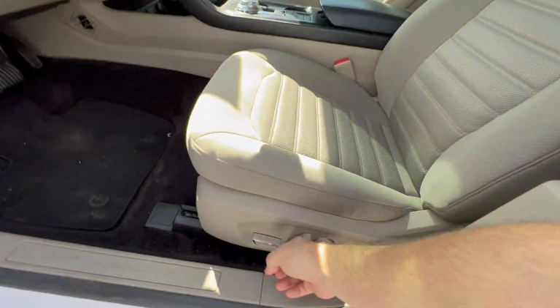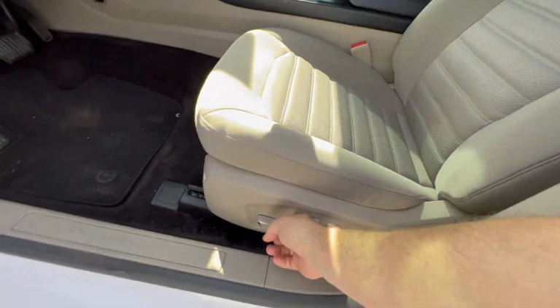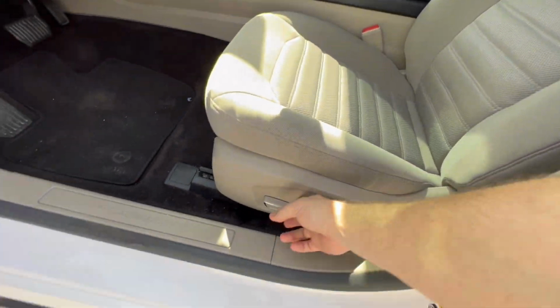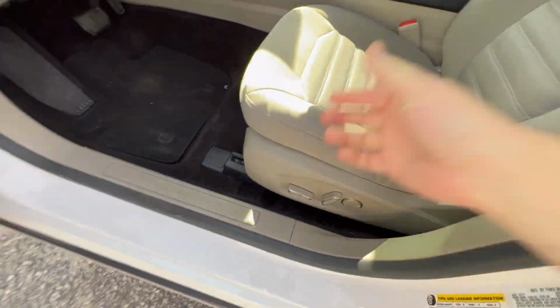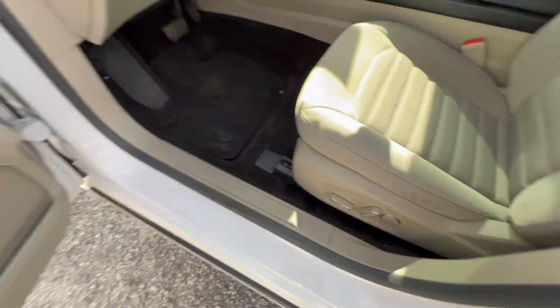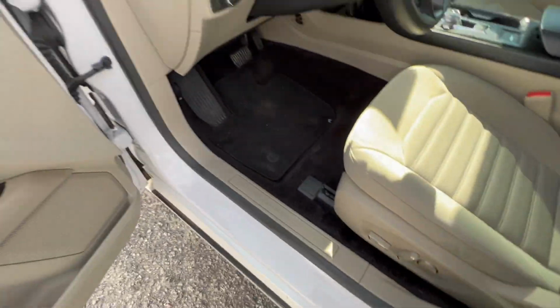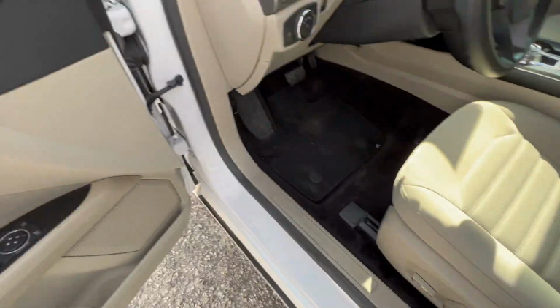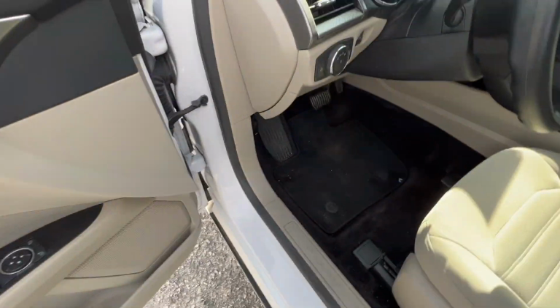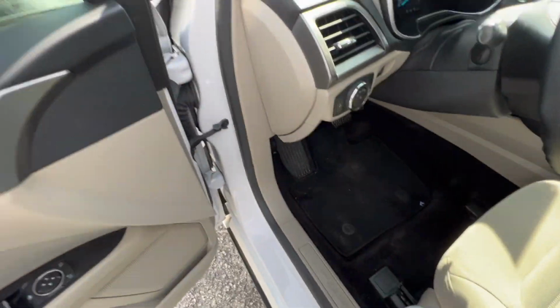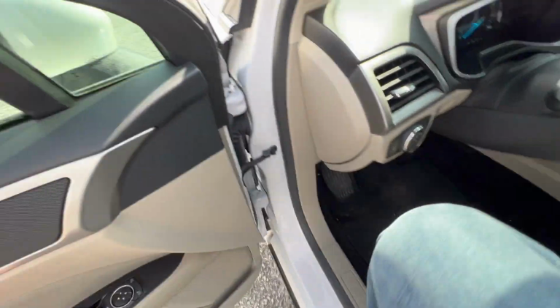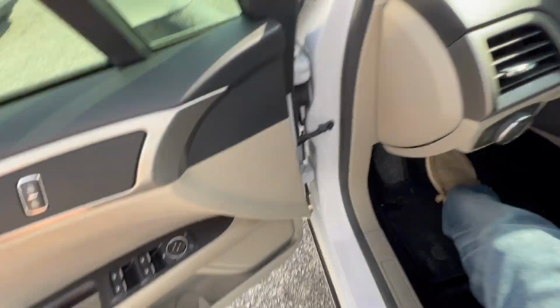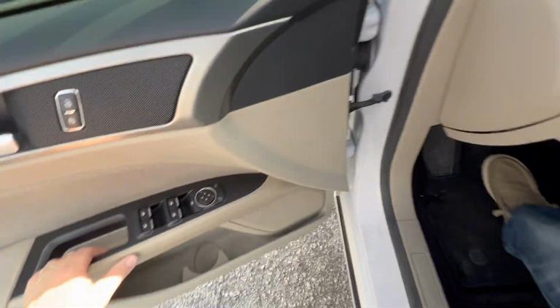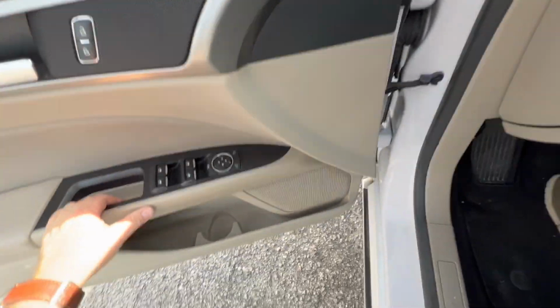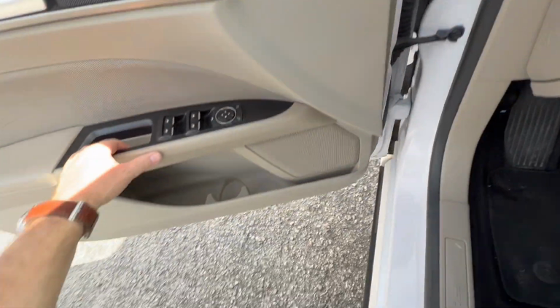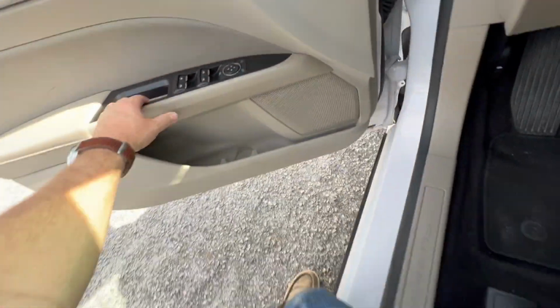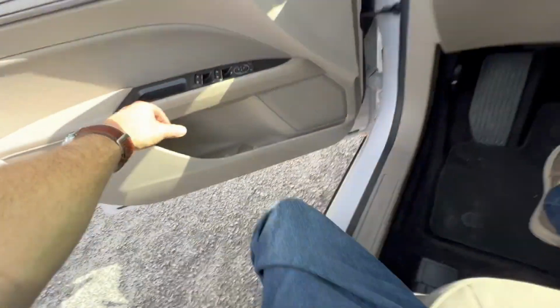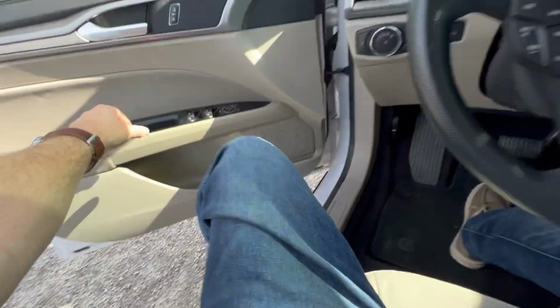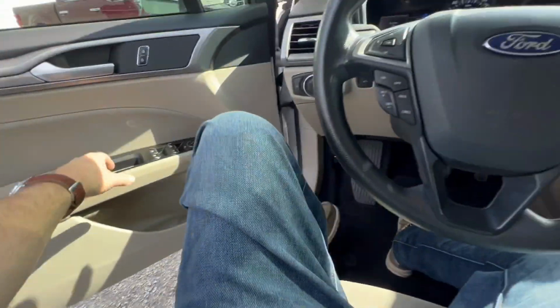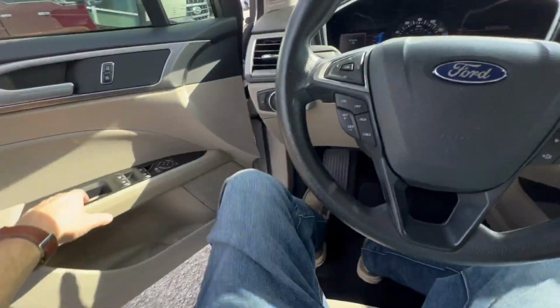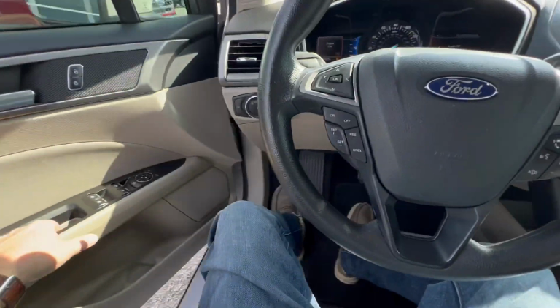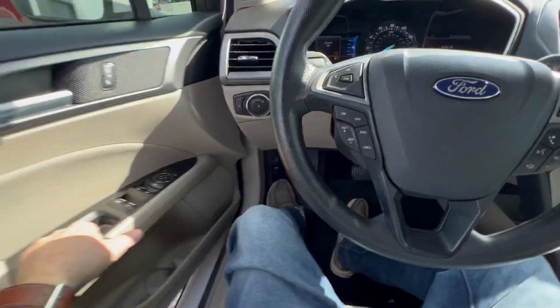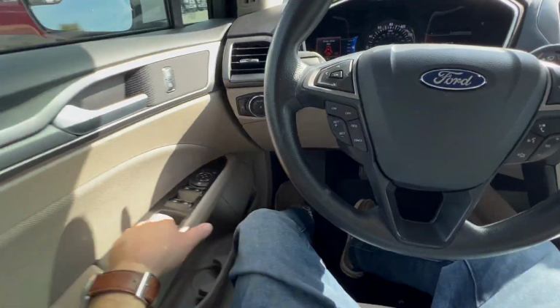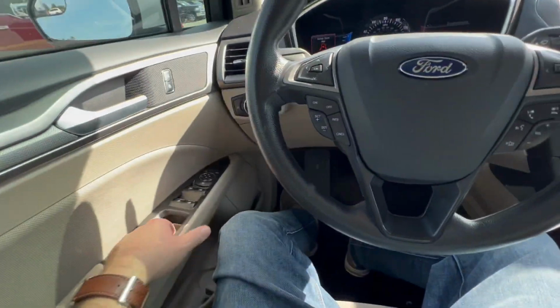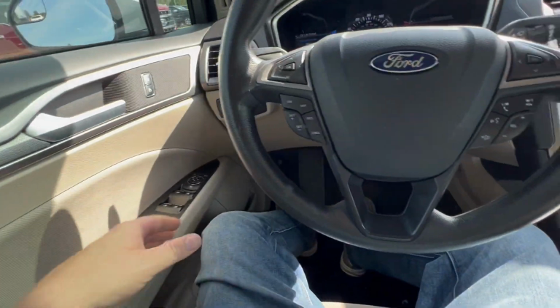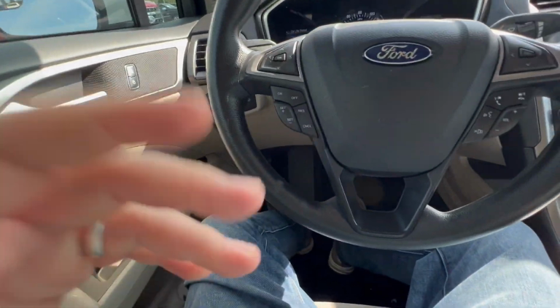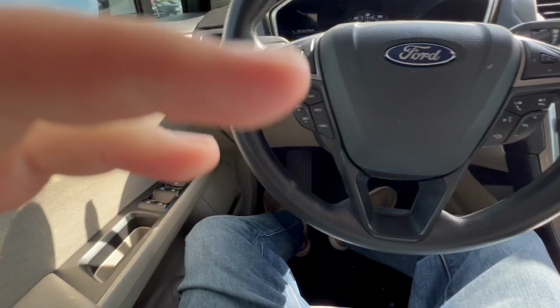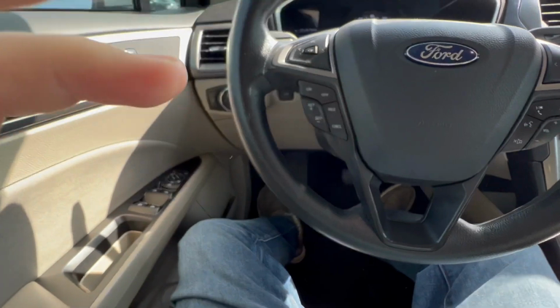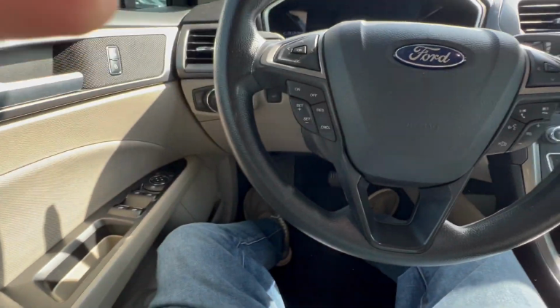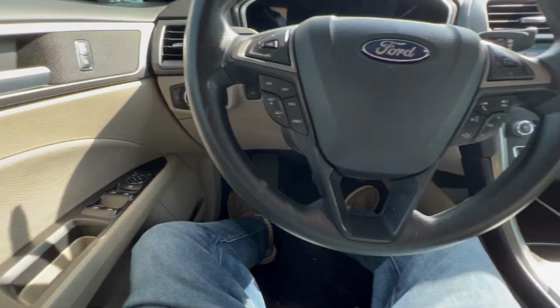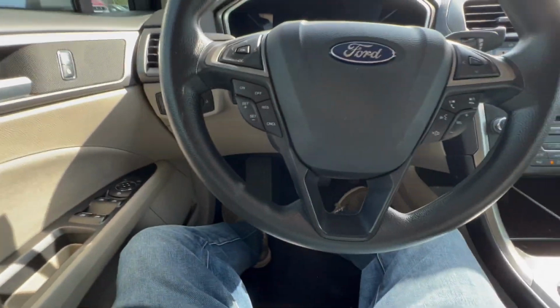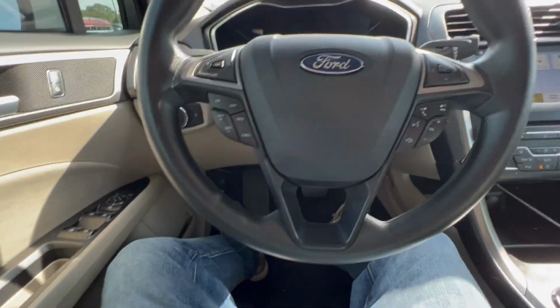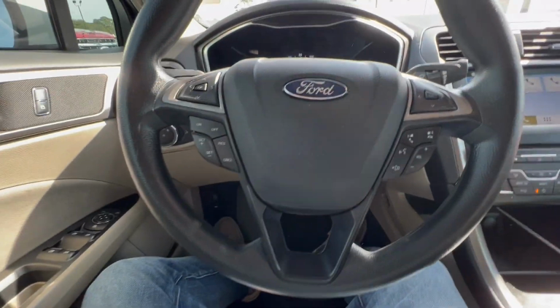Power driver's seat as well. Only 65,000 miles on this vehicle.